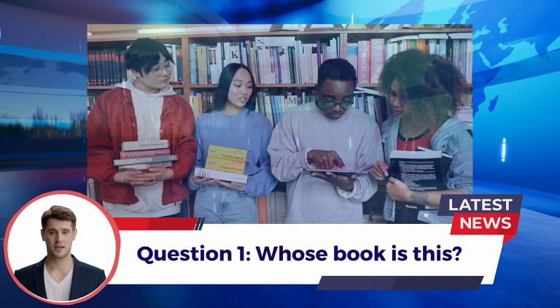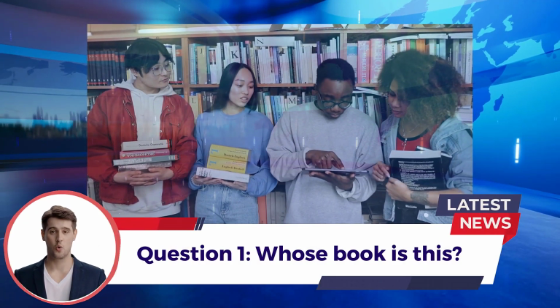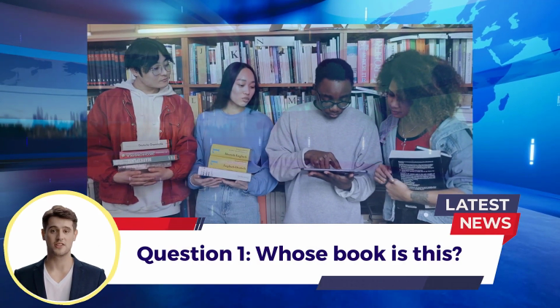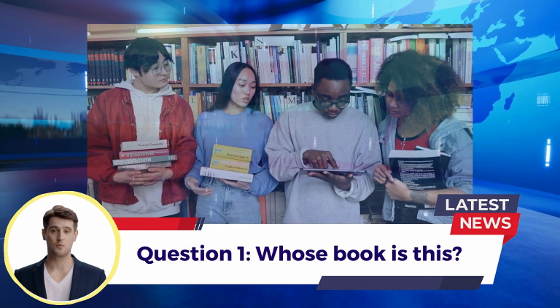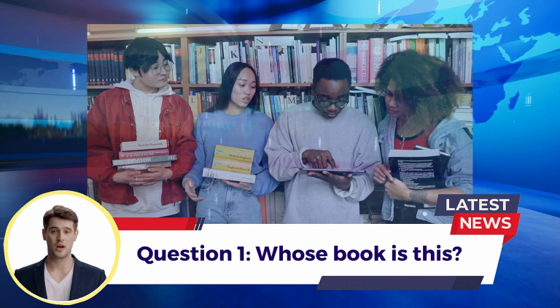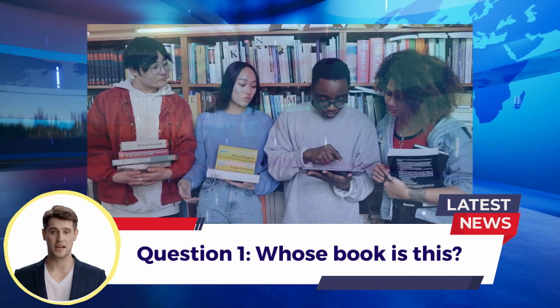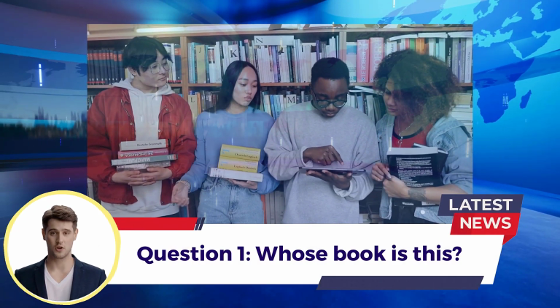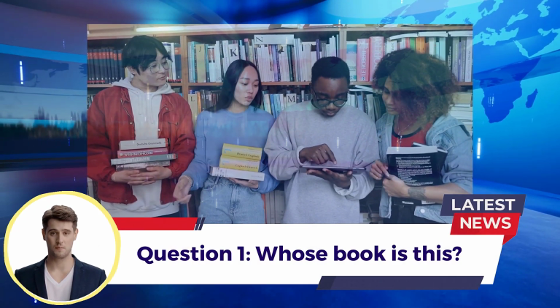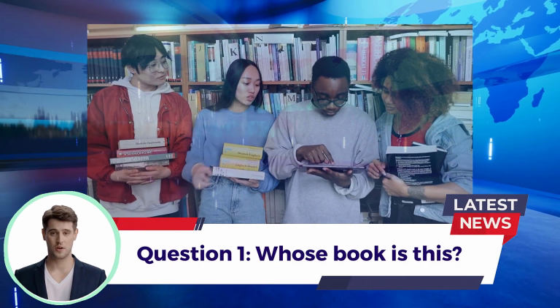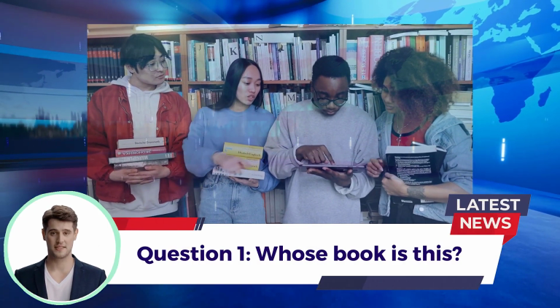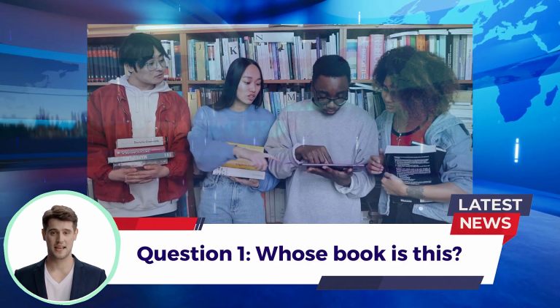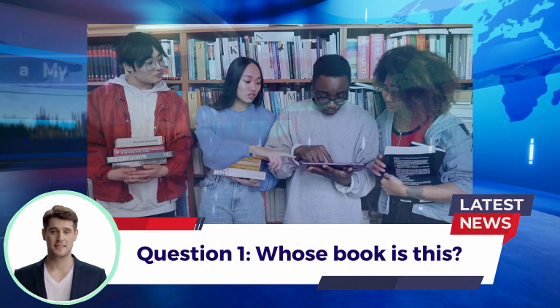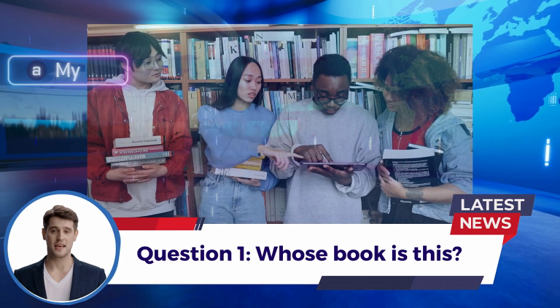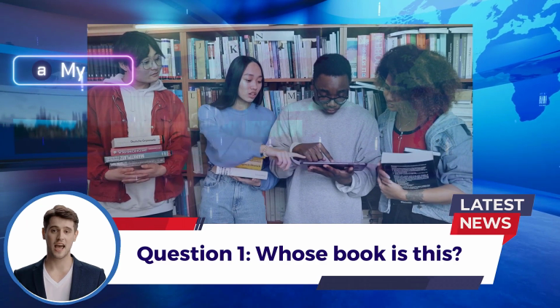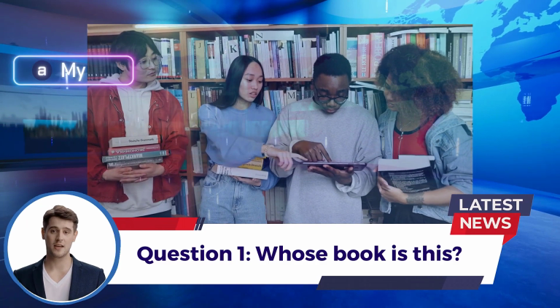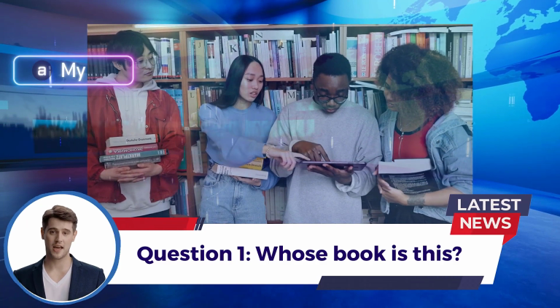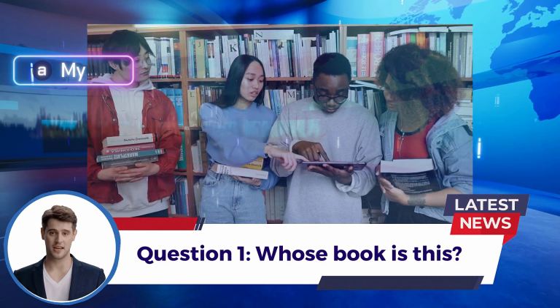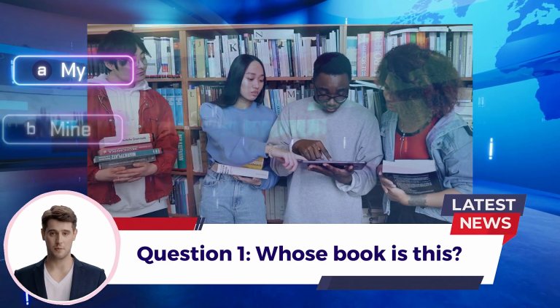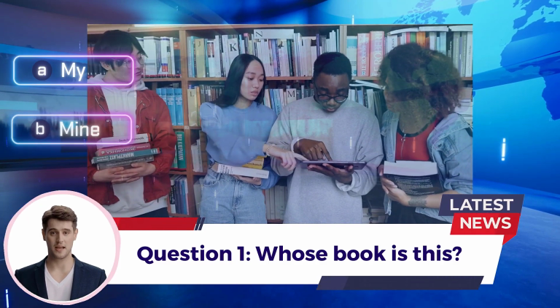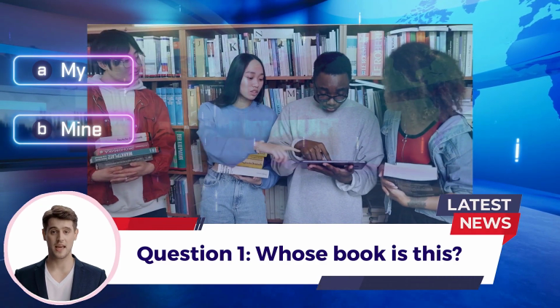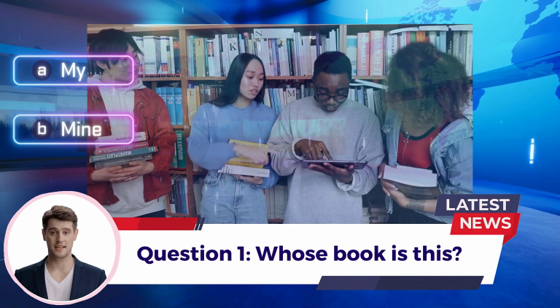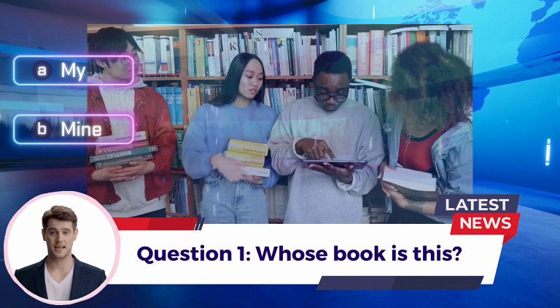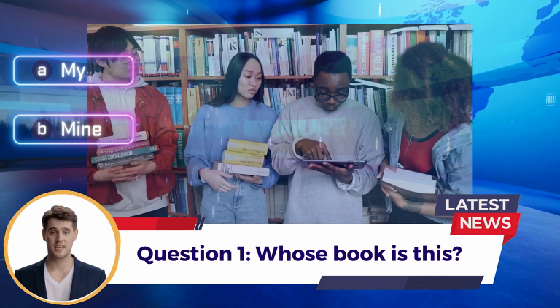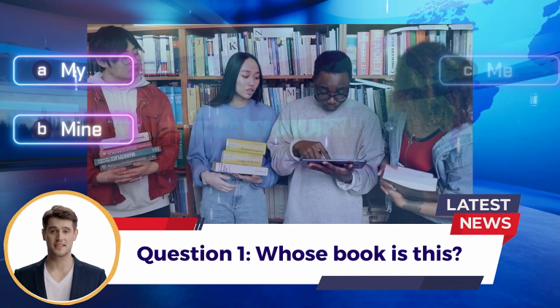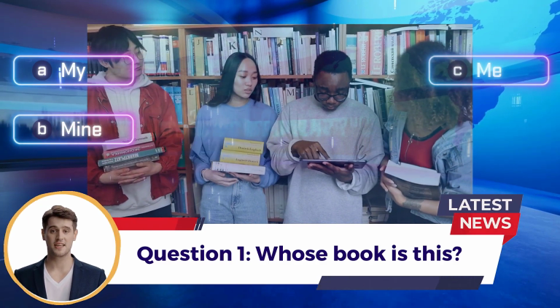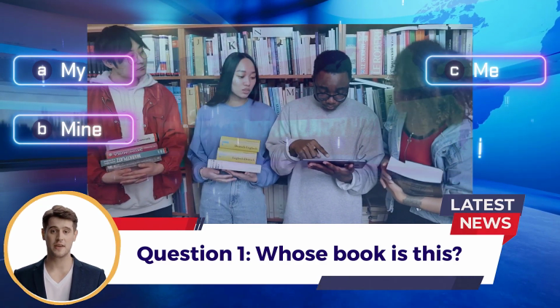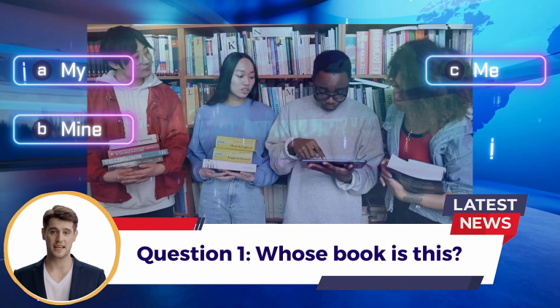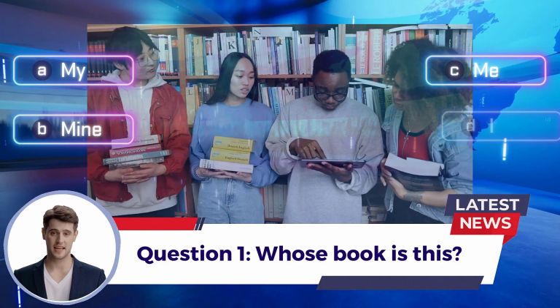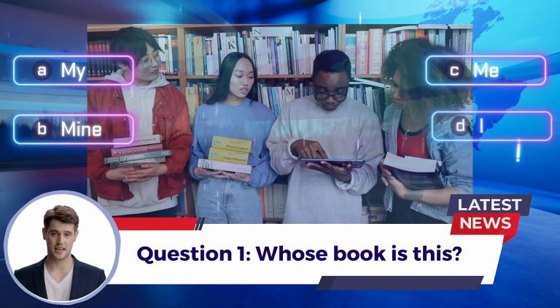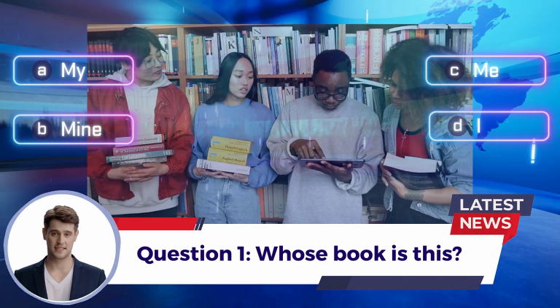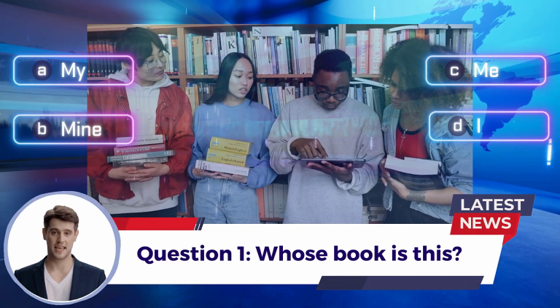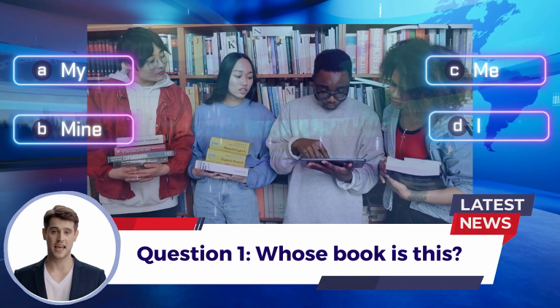Question 1: Whose book is this? A. My  B. Mine  C. Me  D. I